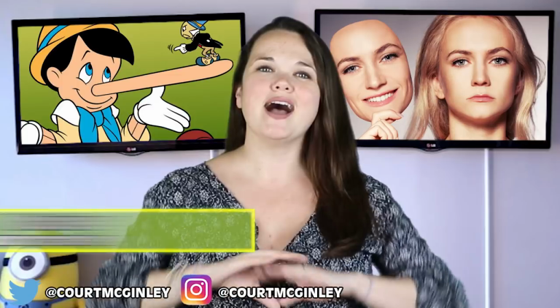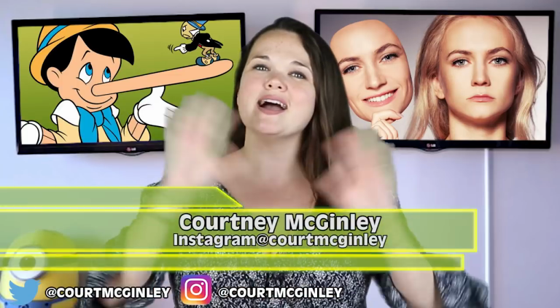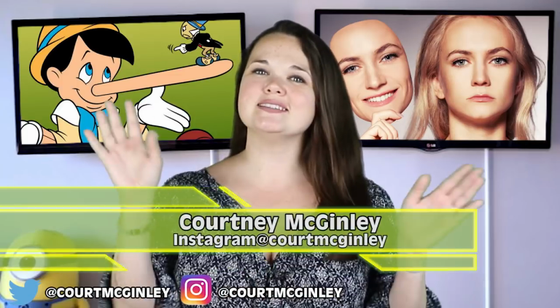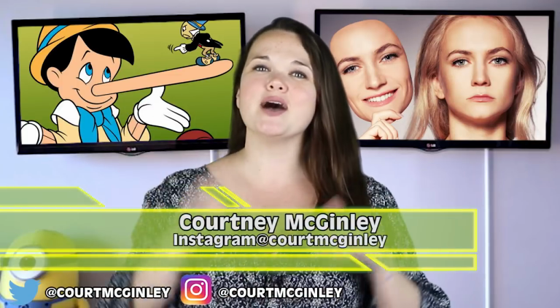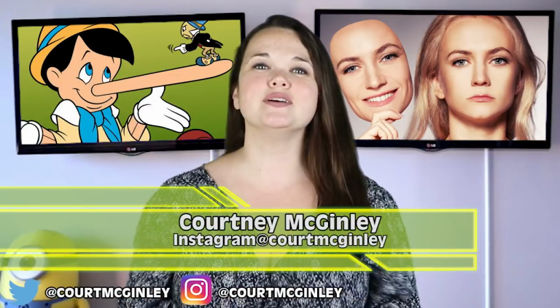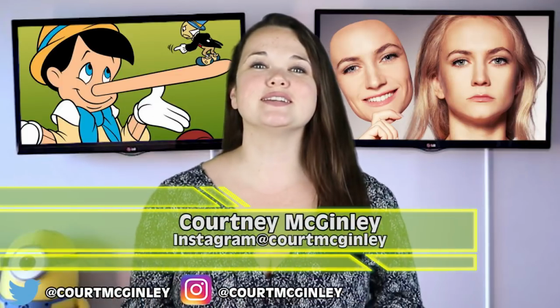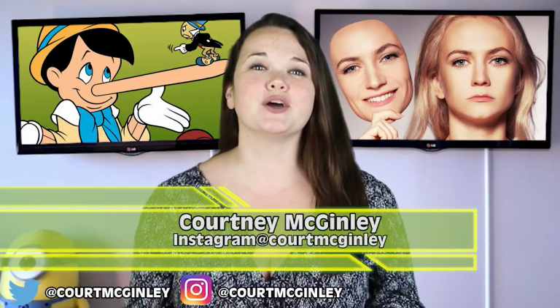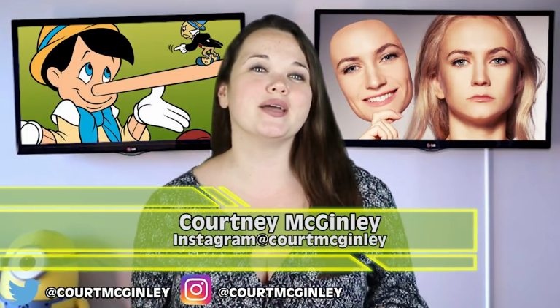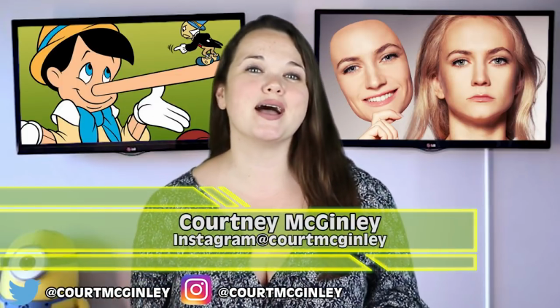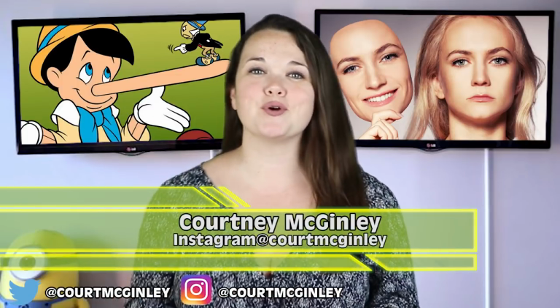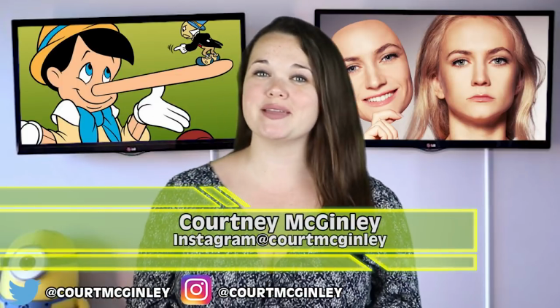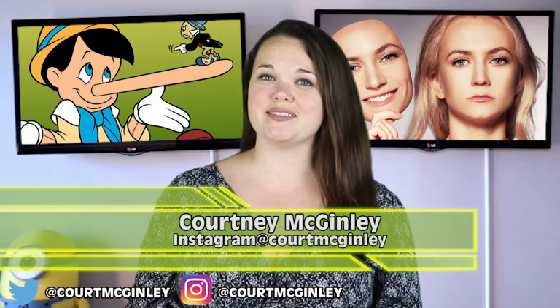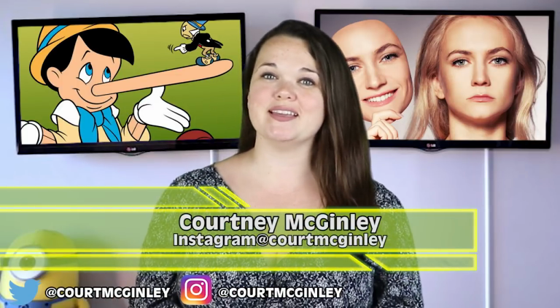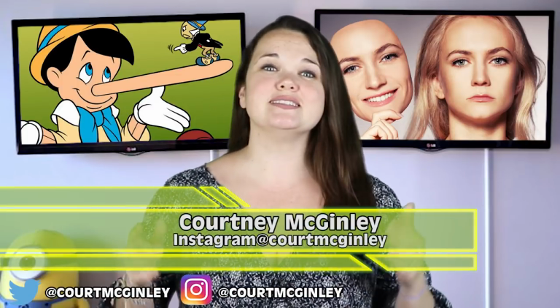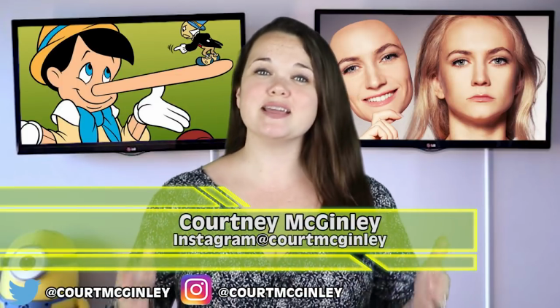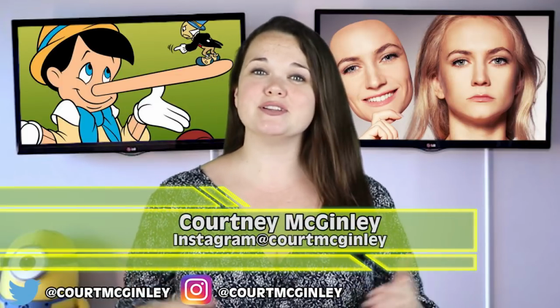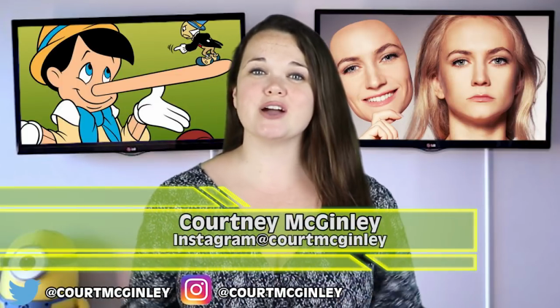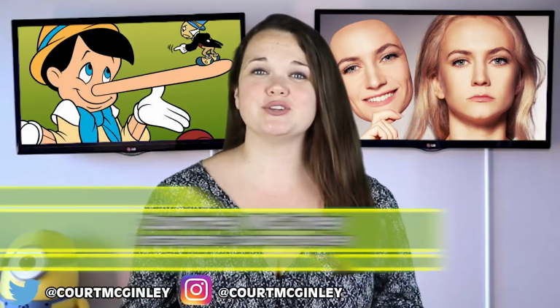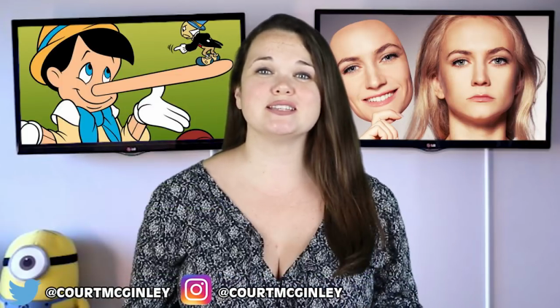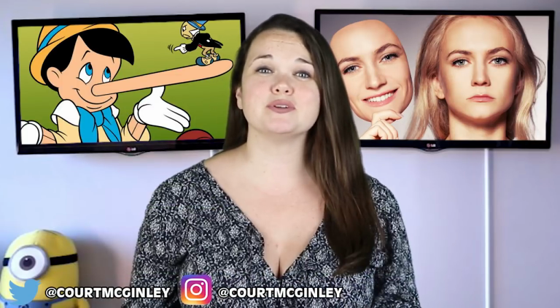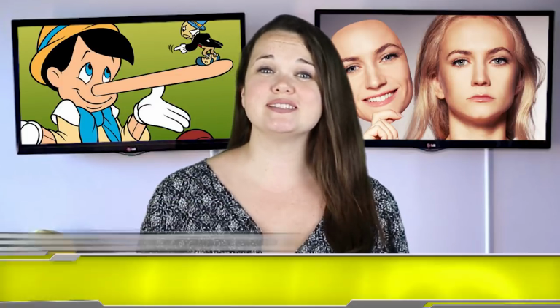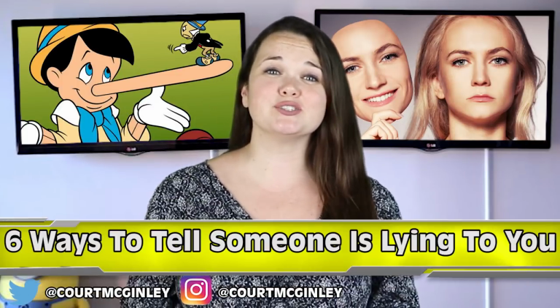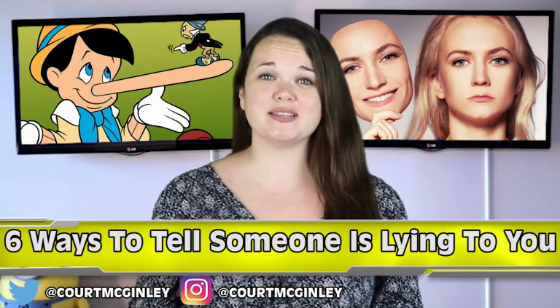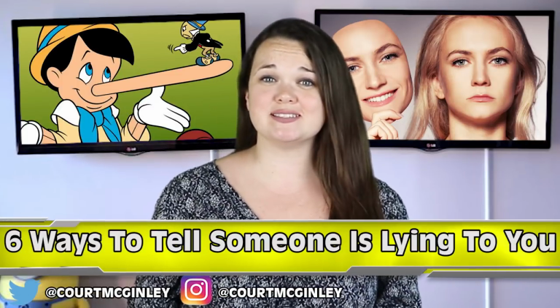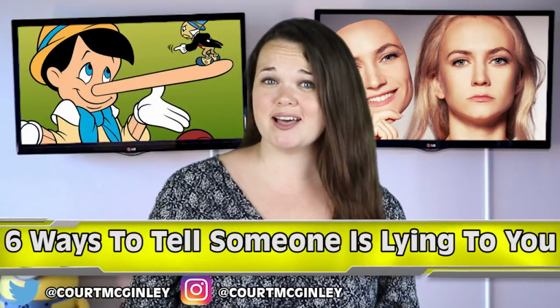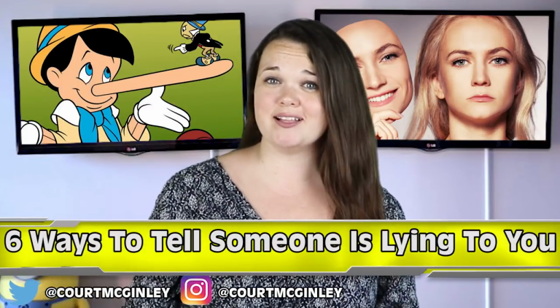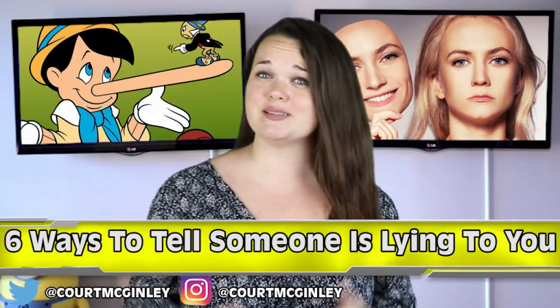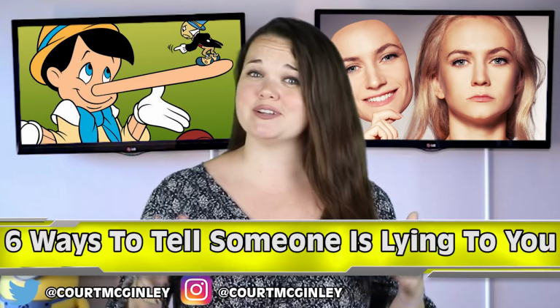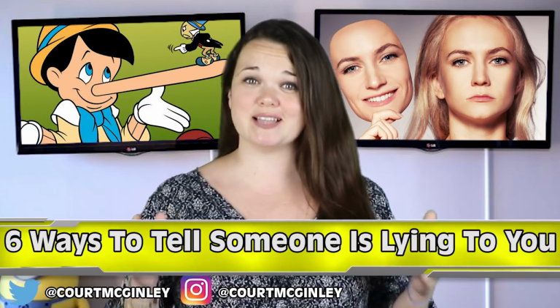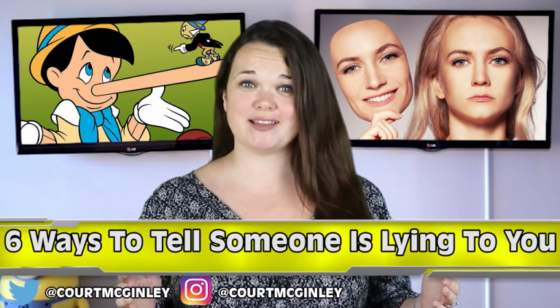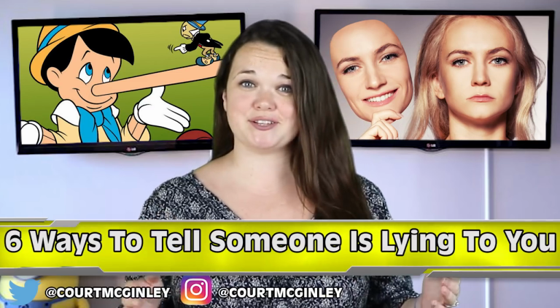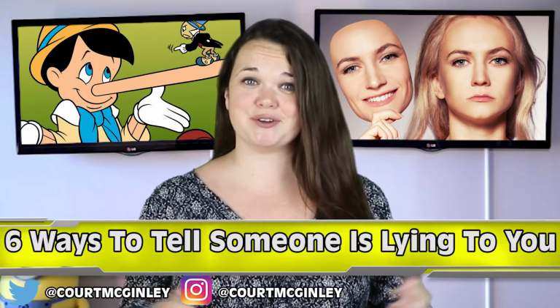Hi guys, how is it going? I'm Court McGinley. Today I'm going to talk to you guys about 6 ways to tell if someone is lying to you.